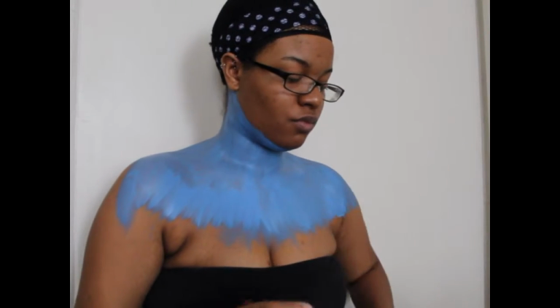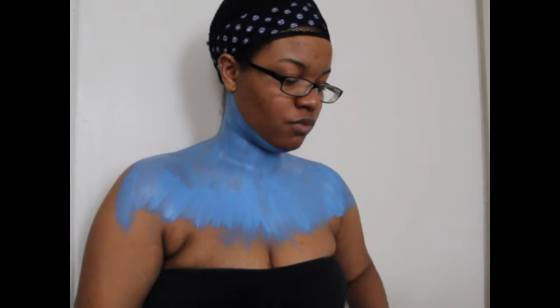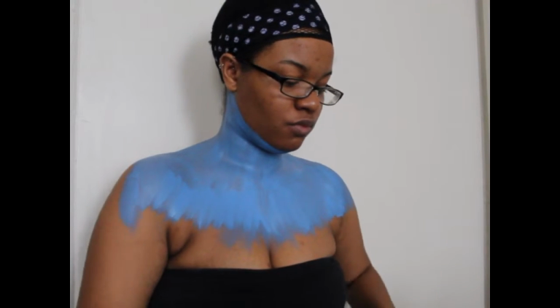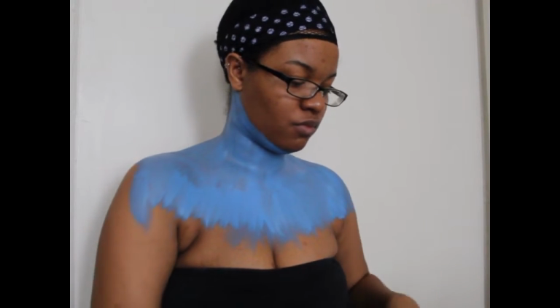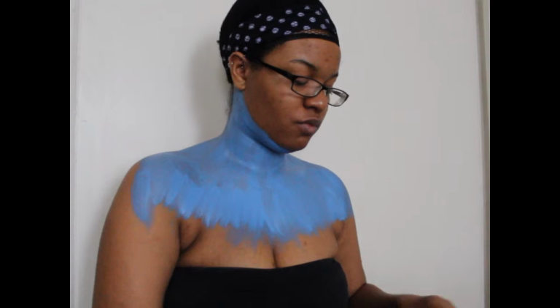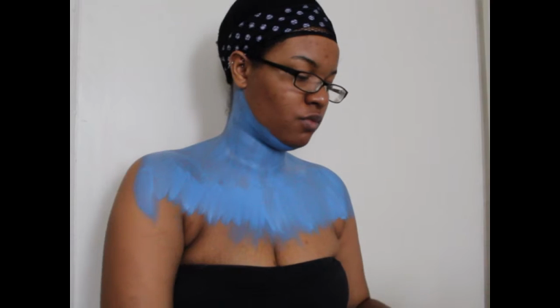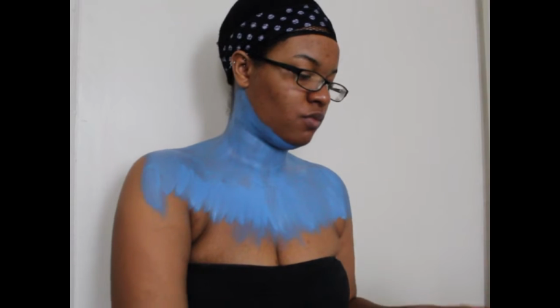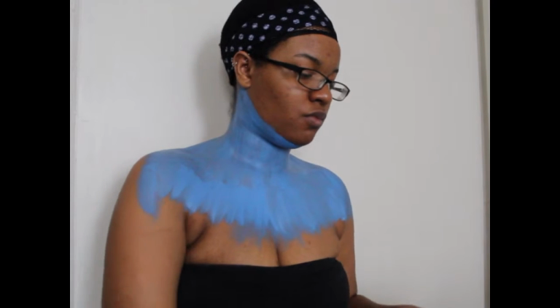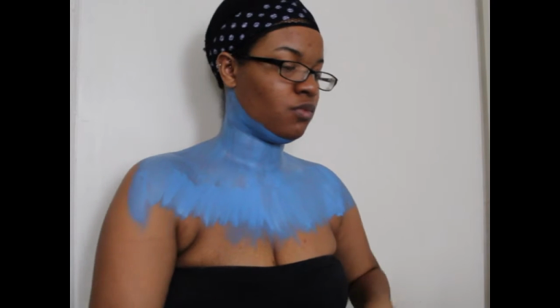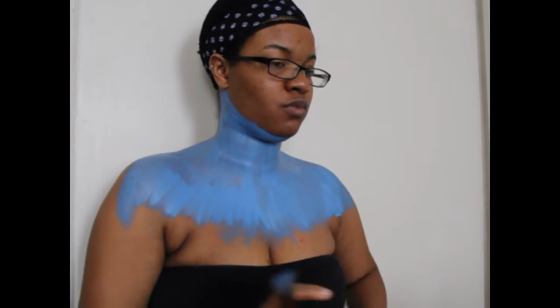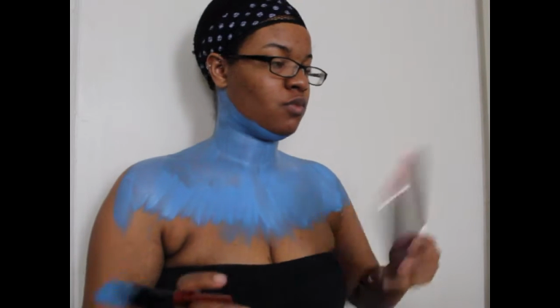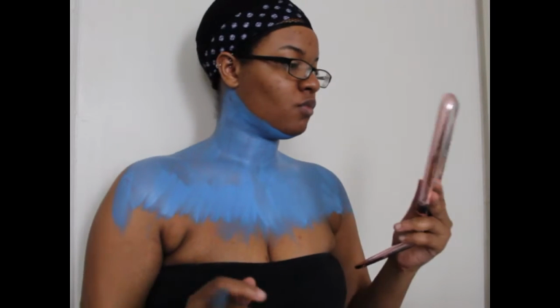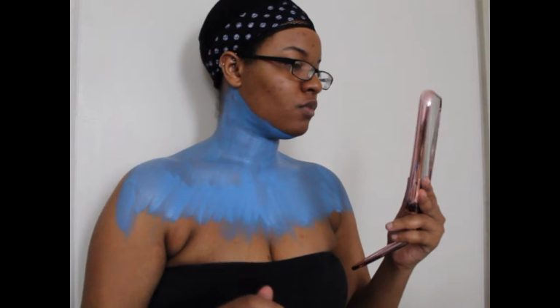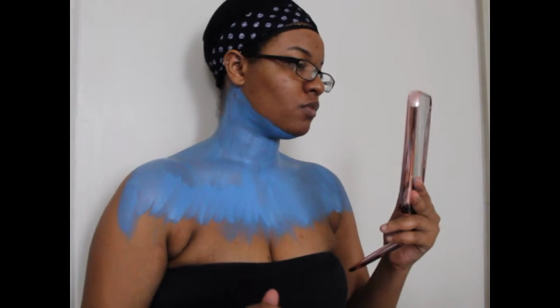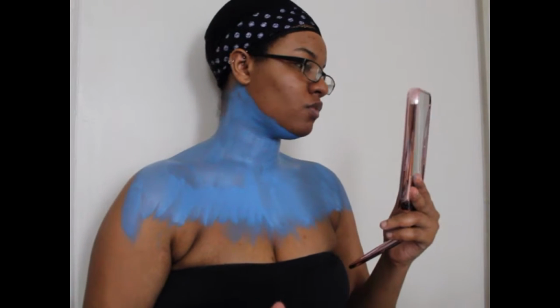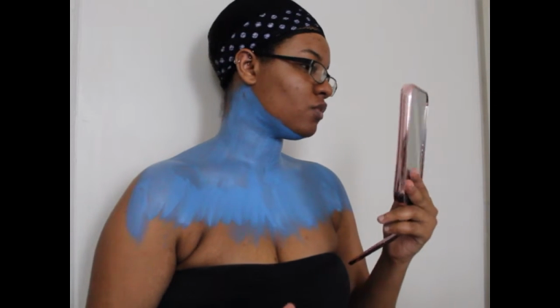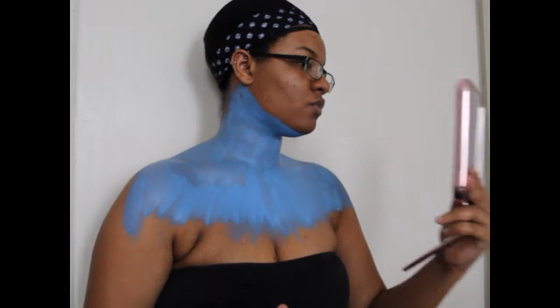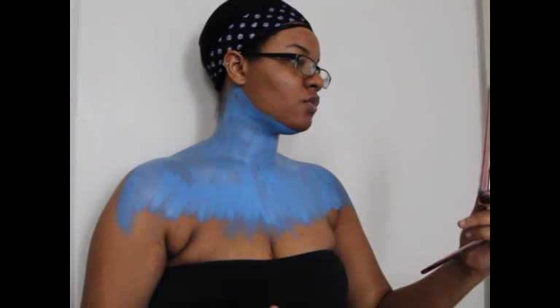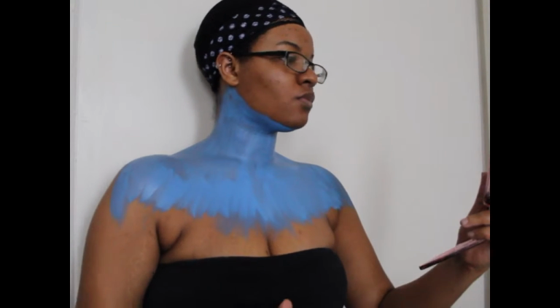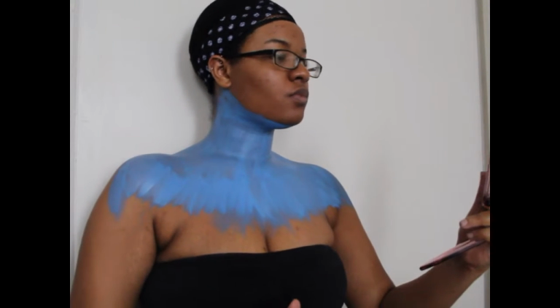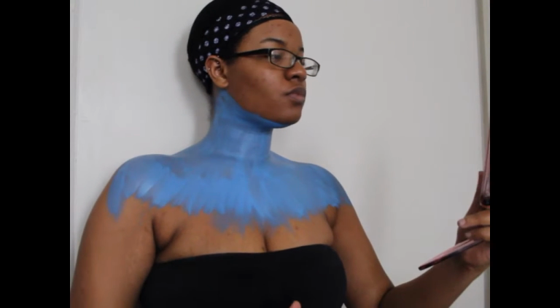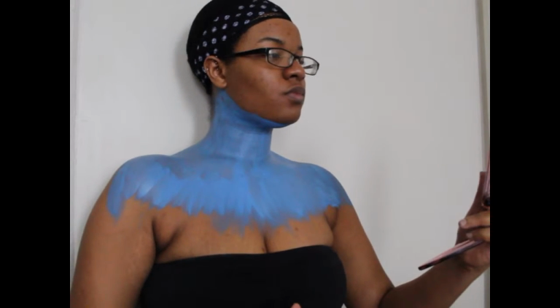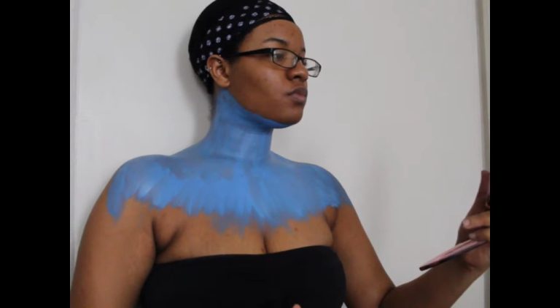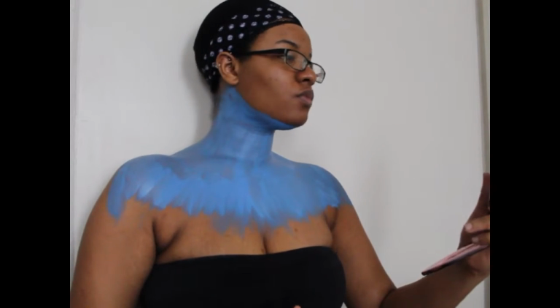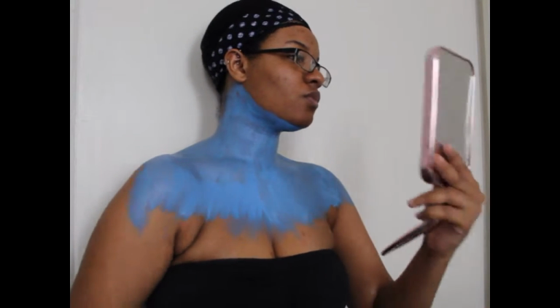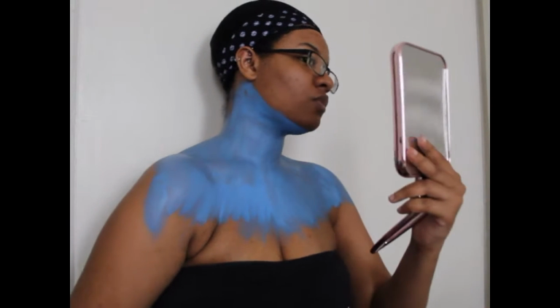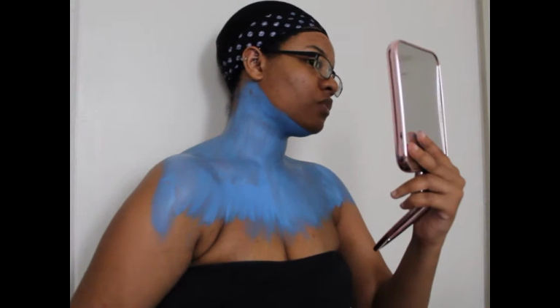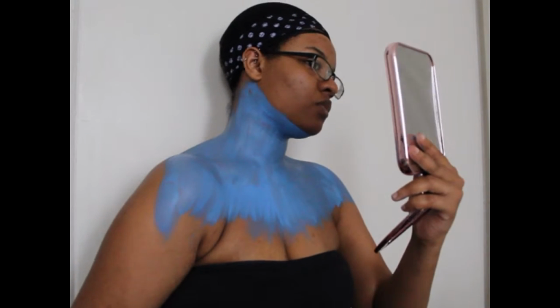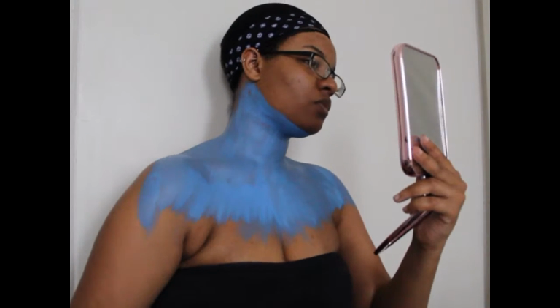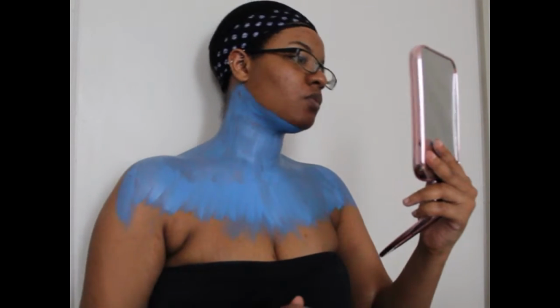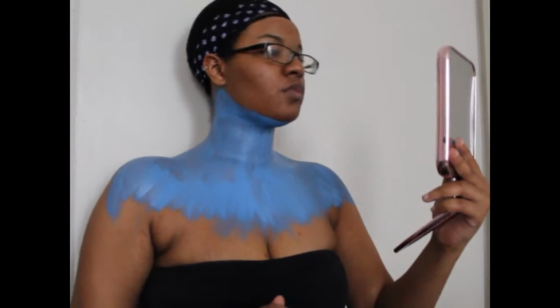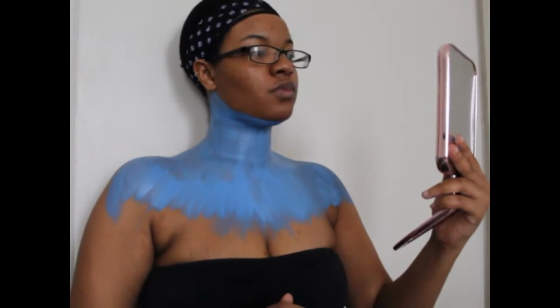I'm only painting down to a certain point because where I stop is where the black is going to go. I start with the black — it's going to be a harsh line at first — but then you take a clean dry brush and go up and down. You'll notice the blue and black mix and the harsh line disappears. That's how I do my gradient effects. The dry brush method really helps get rid of the harshness of a line.